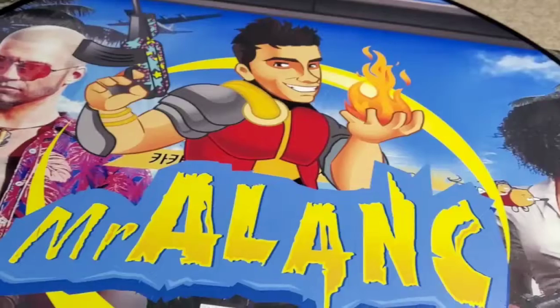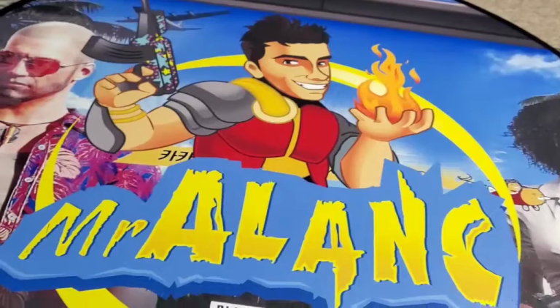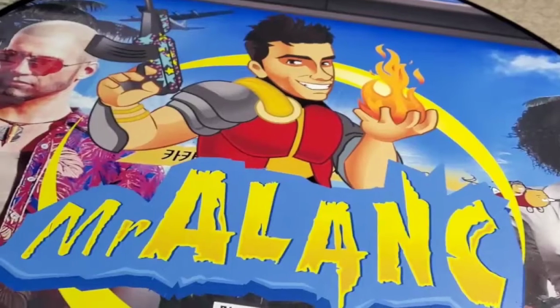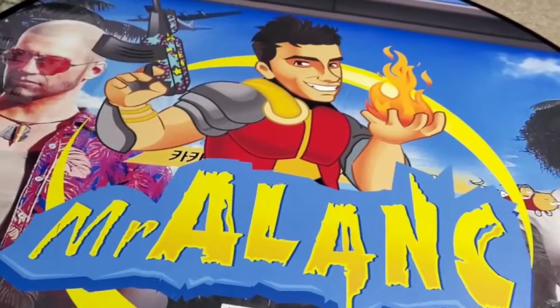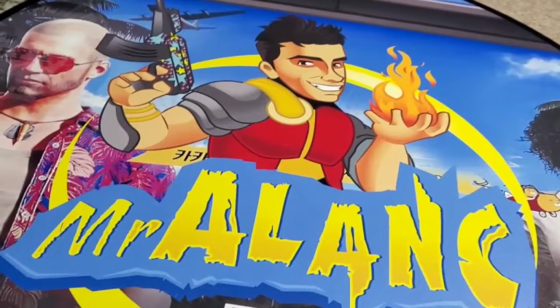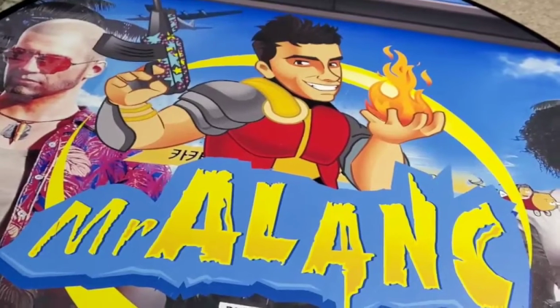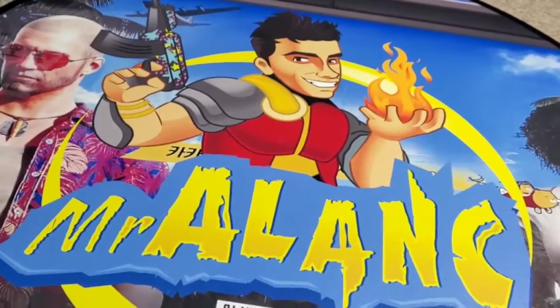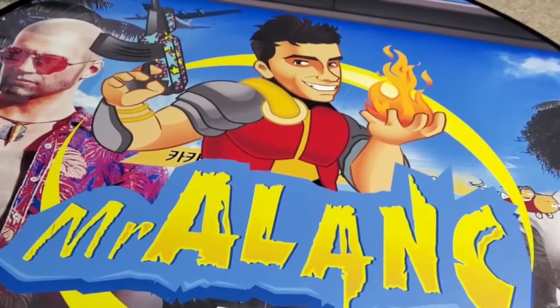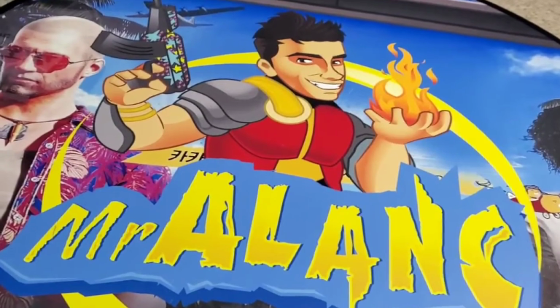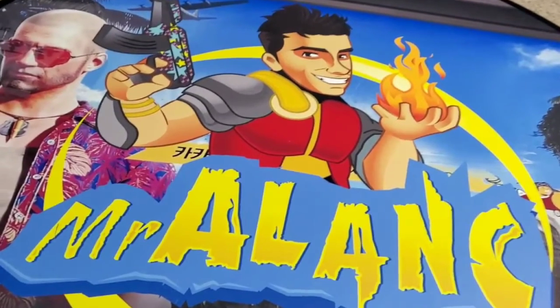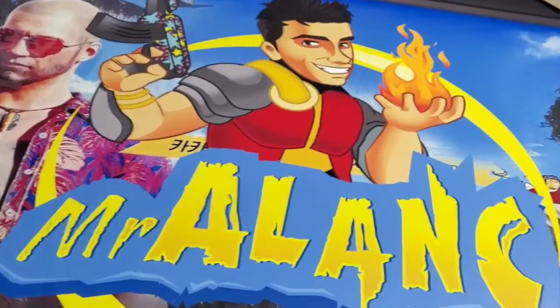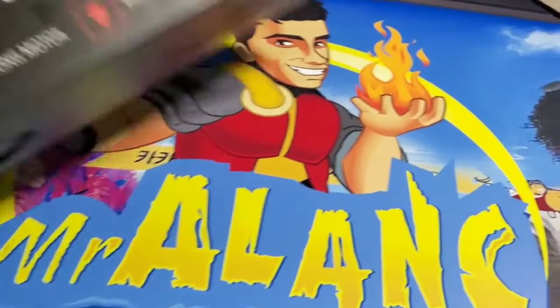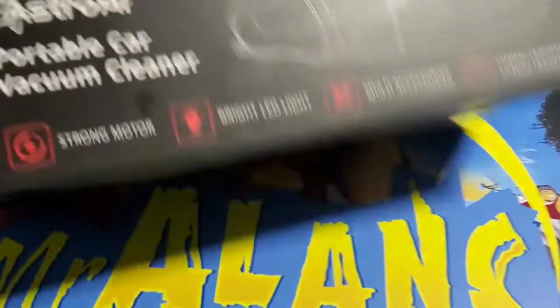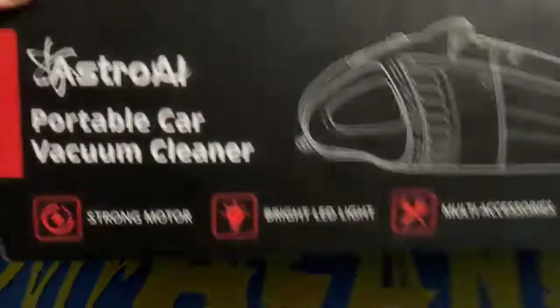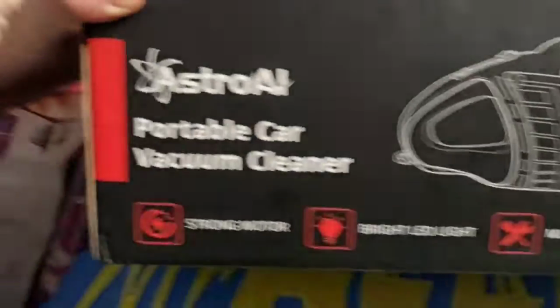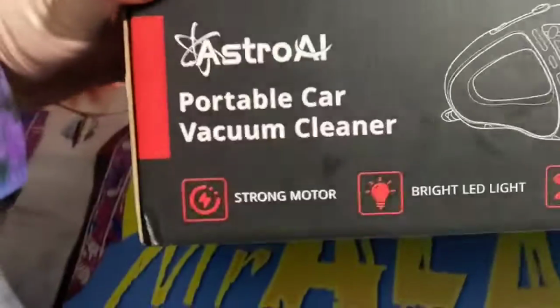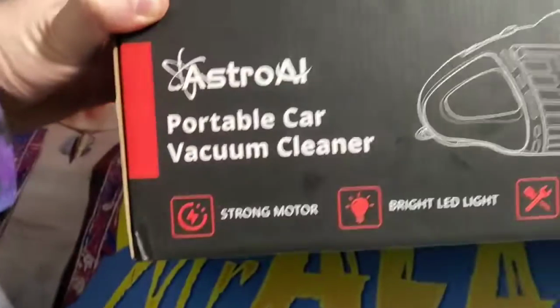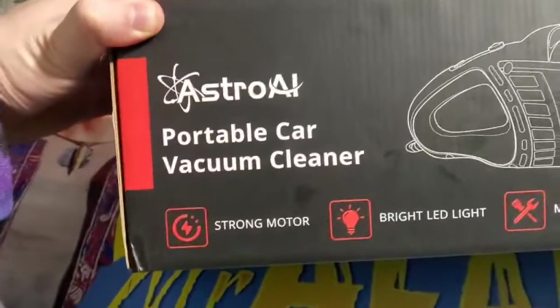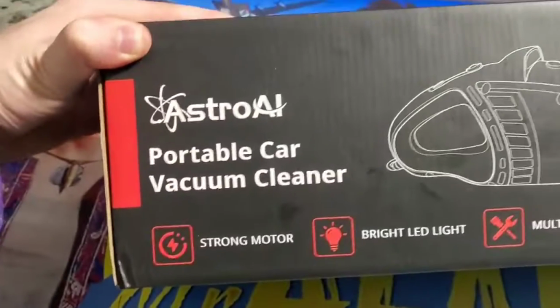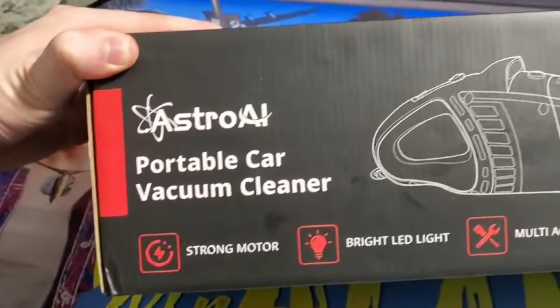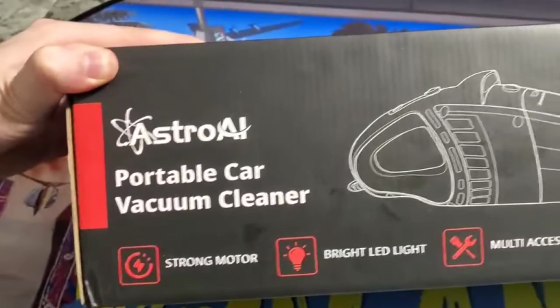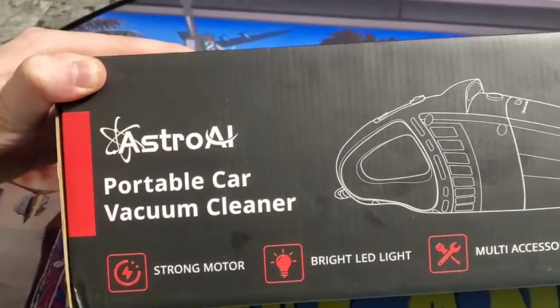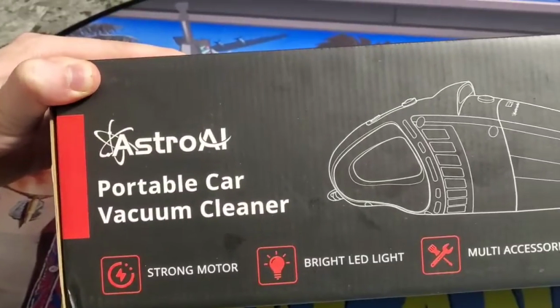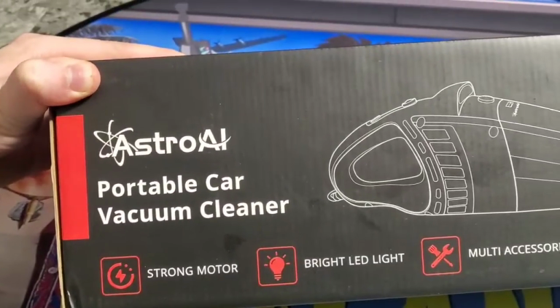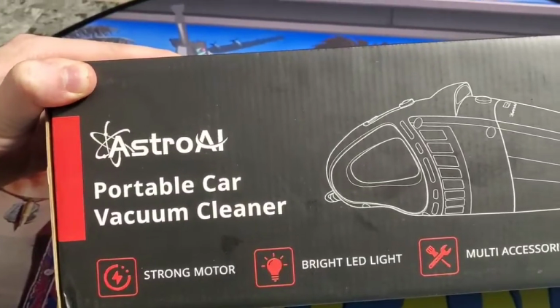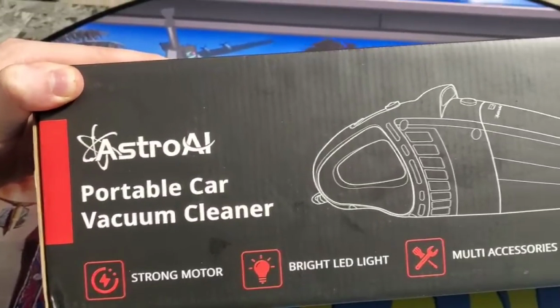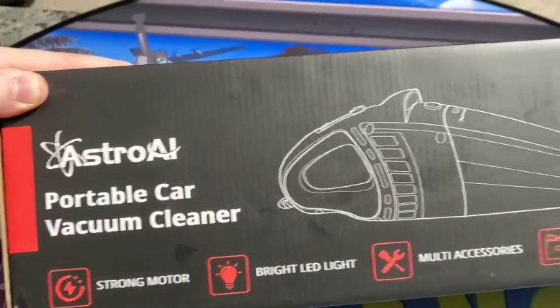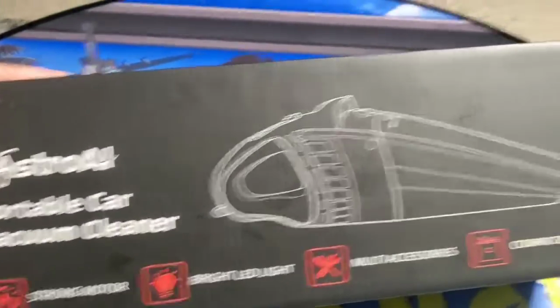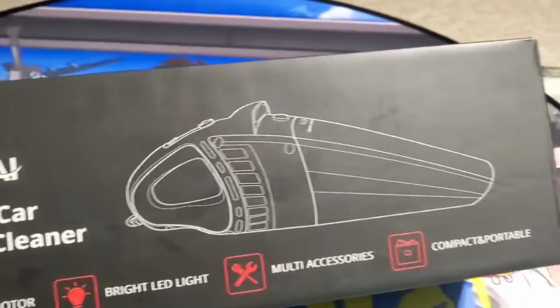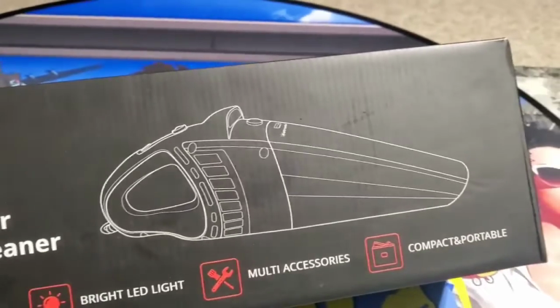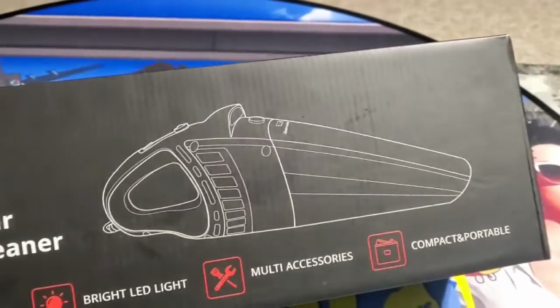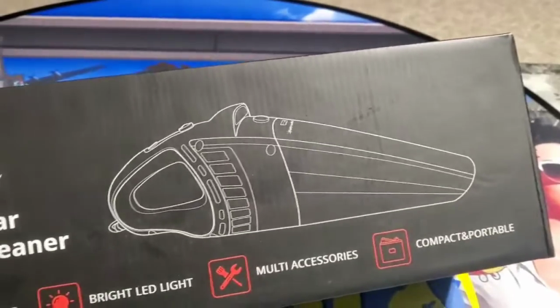What's up guys? Mr. Alan C here. Today we're checking out the Astro AI Portable Car Vacuum Cleaner.